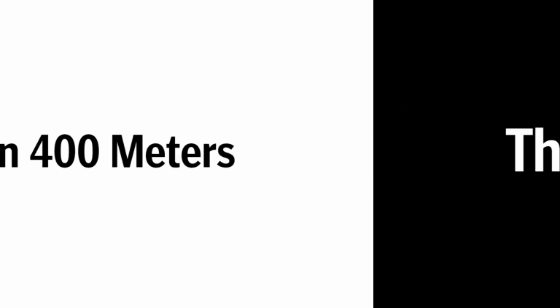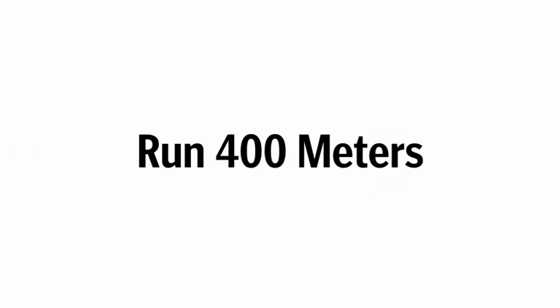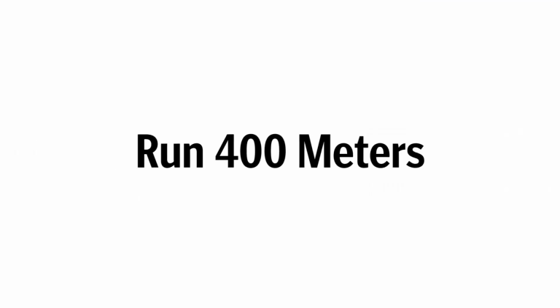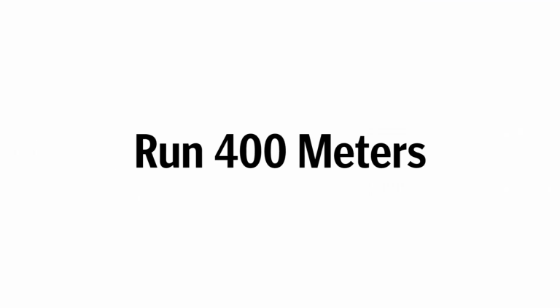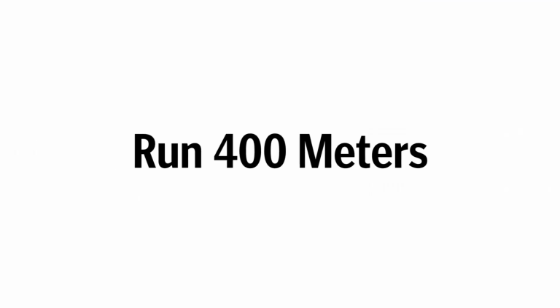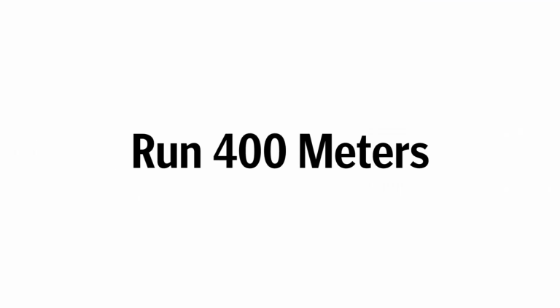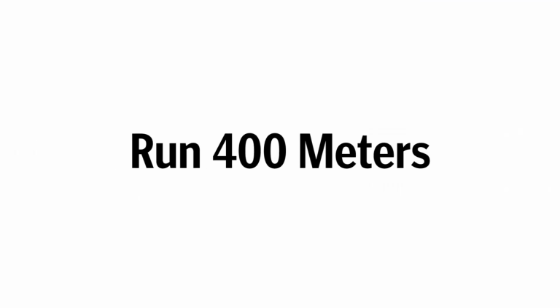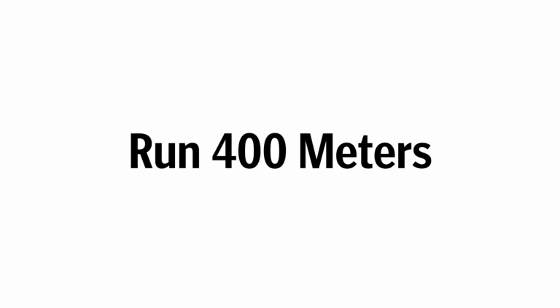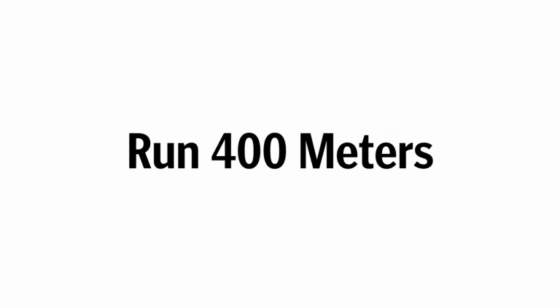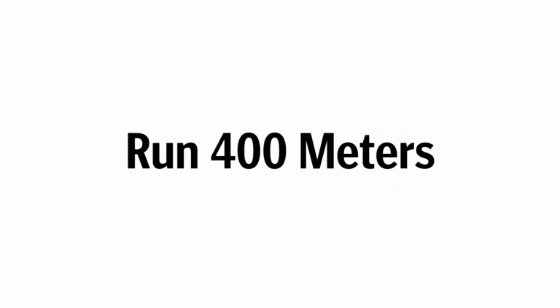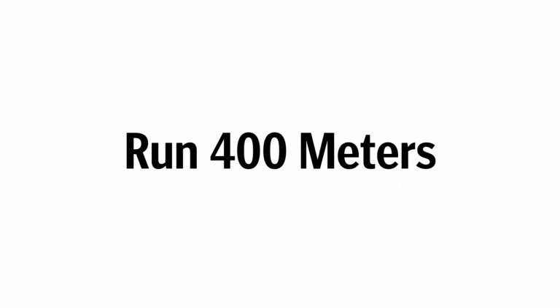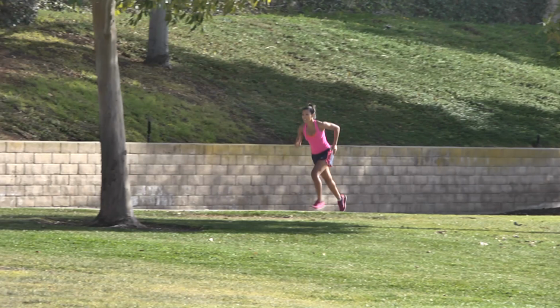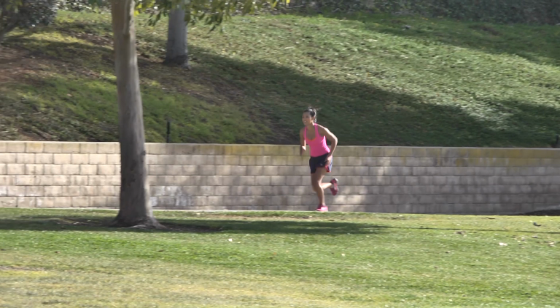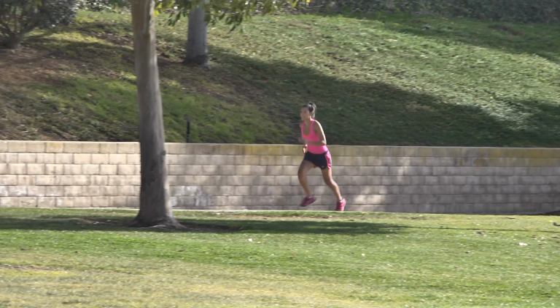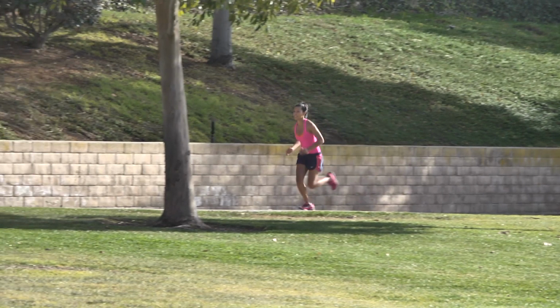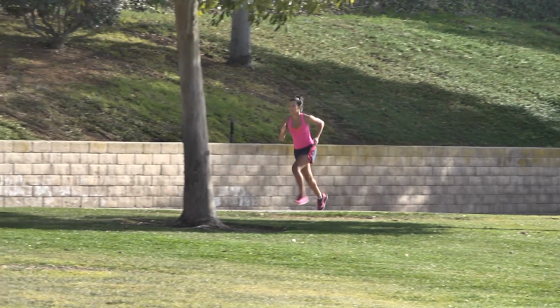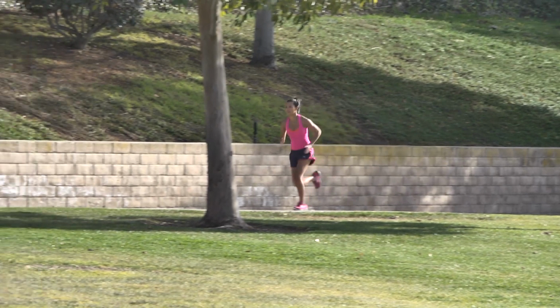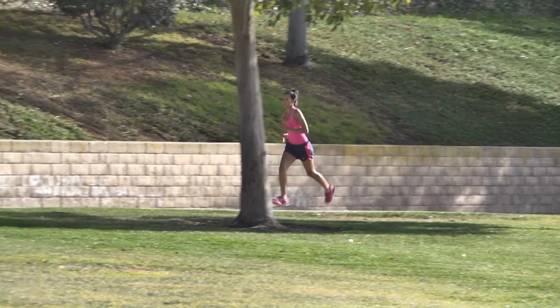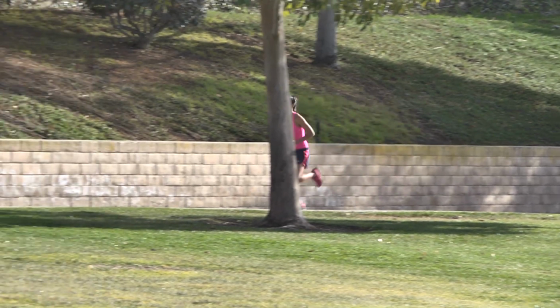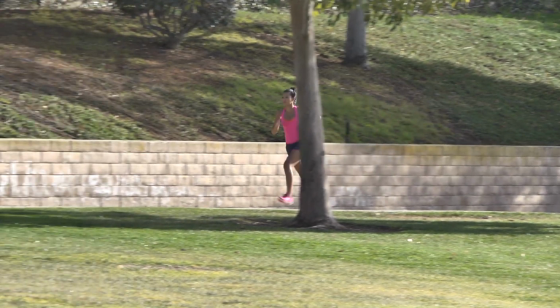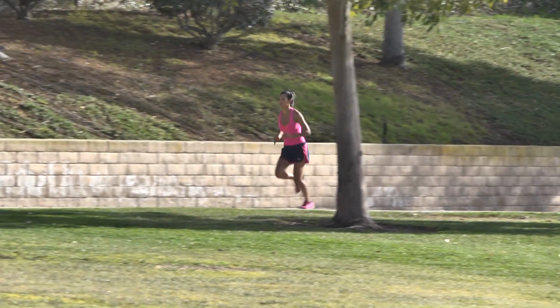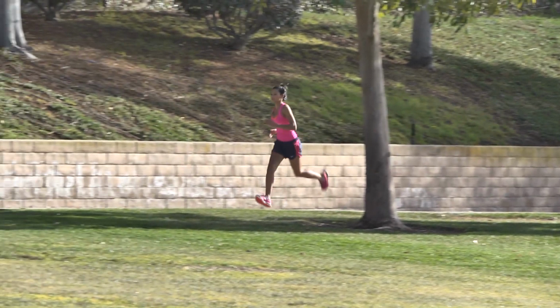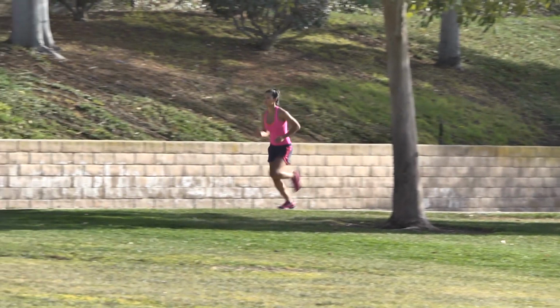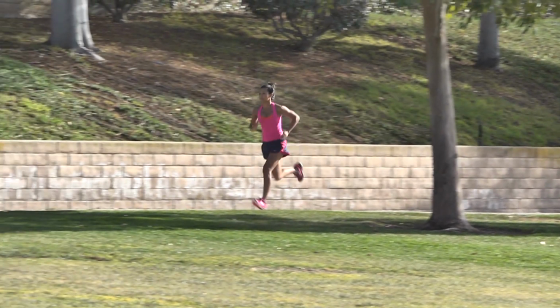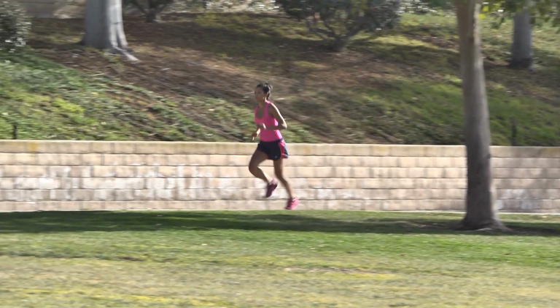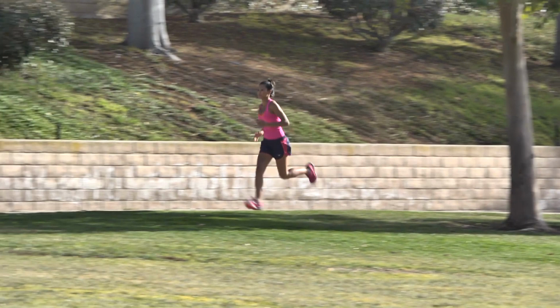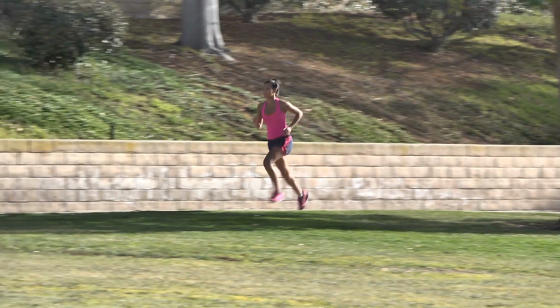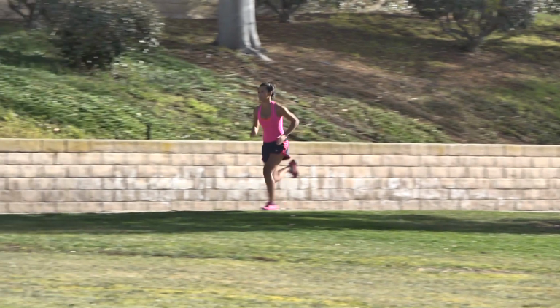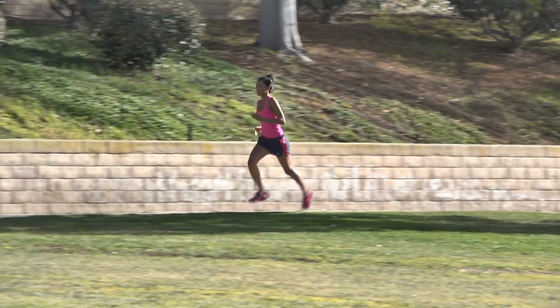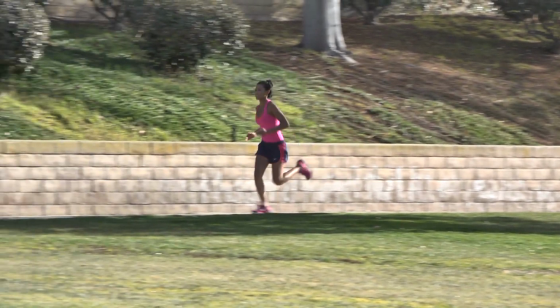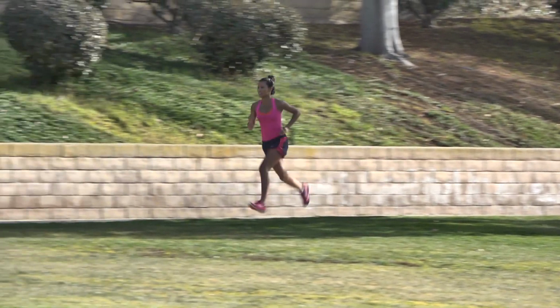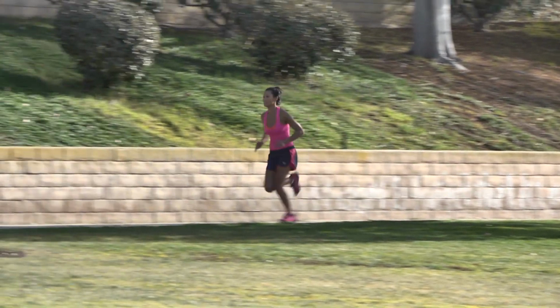Begin the workout by running 400 meters, which is one lap around a track or approximately one quarter mile.